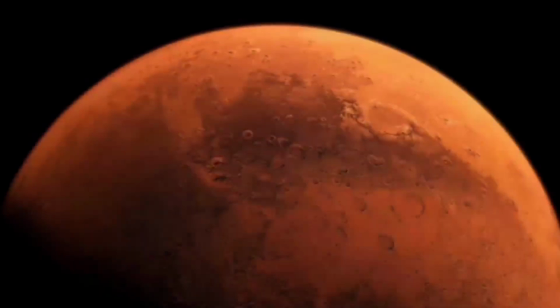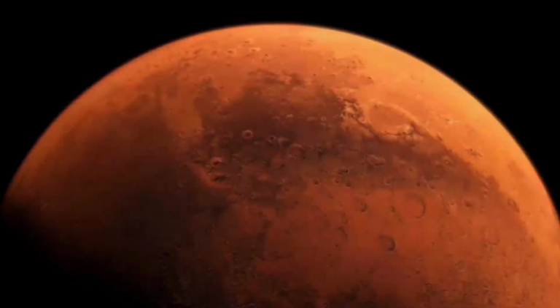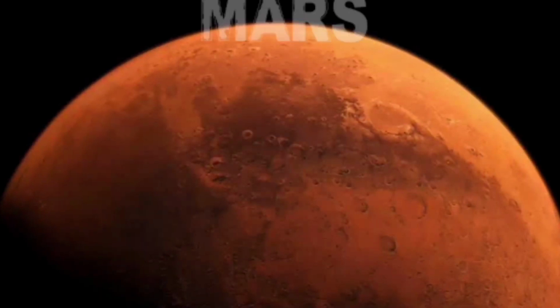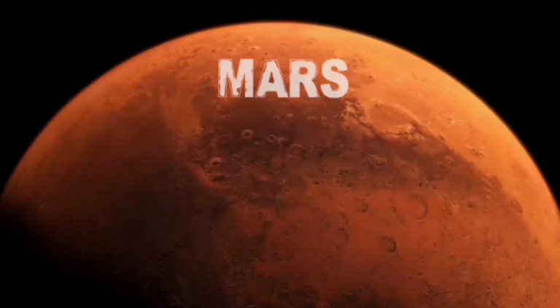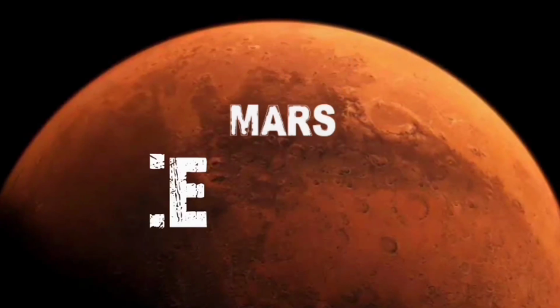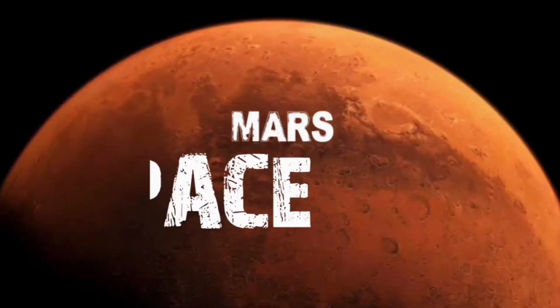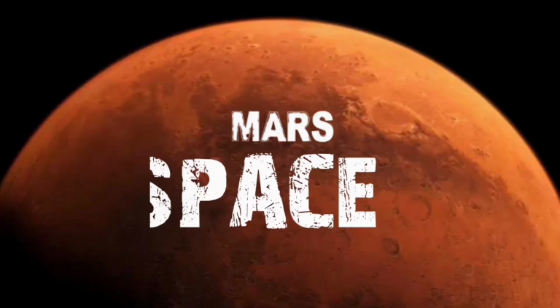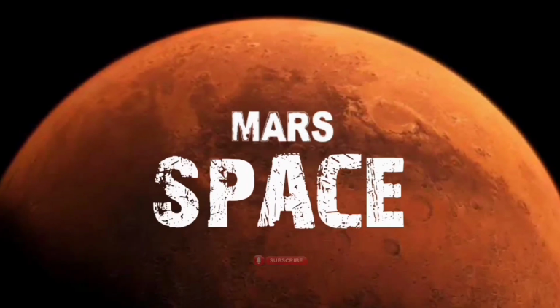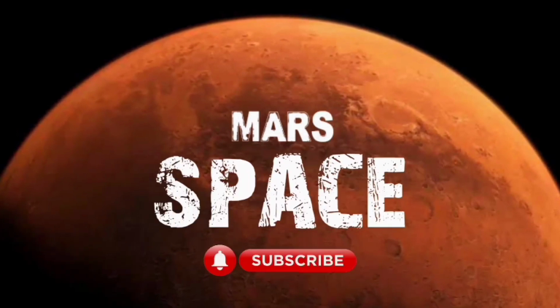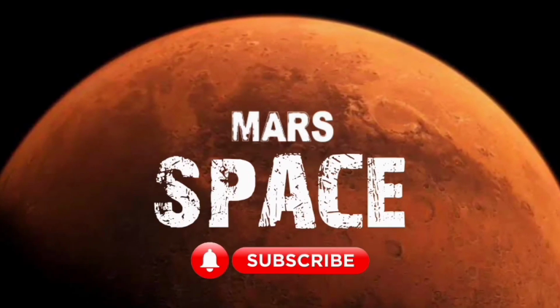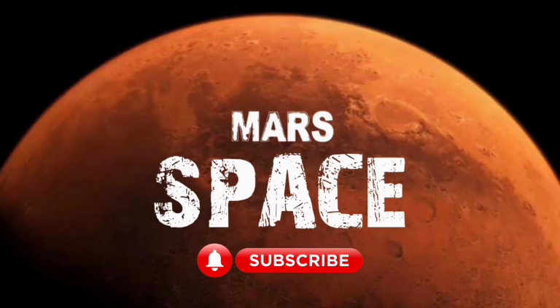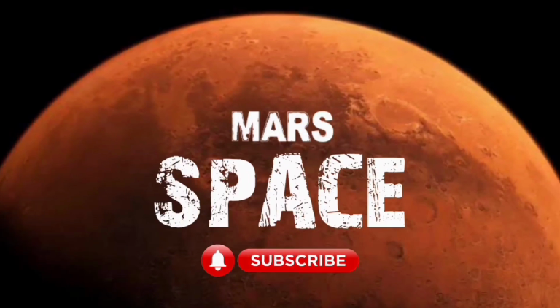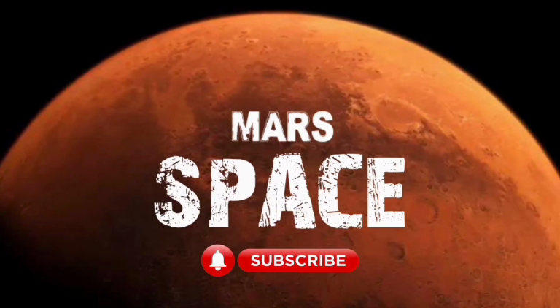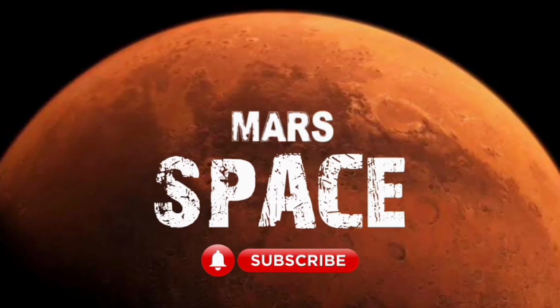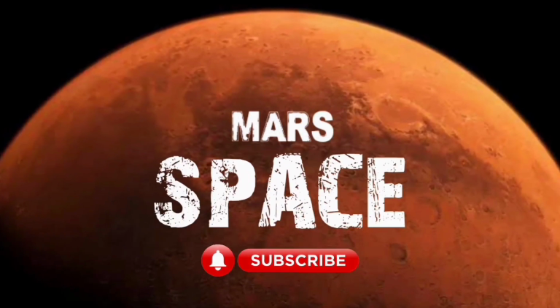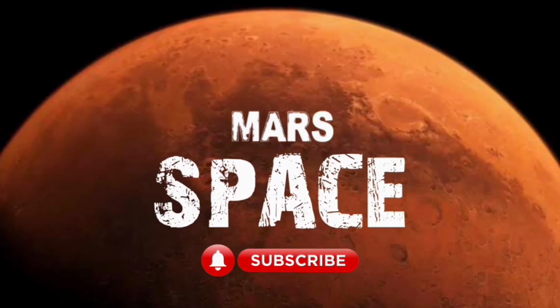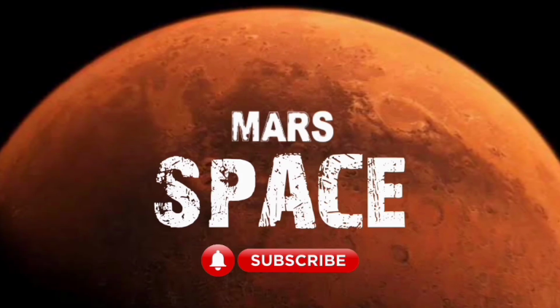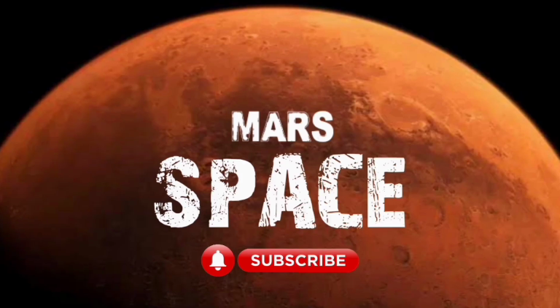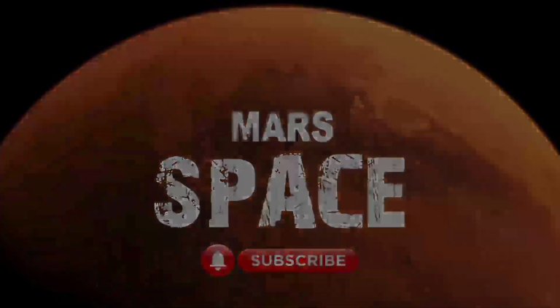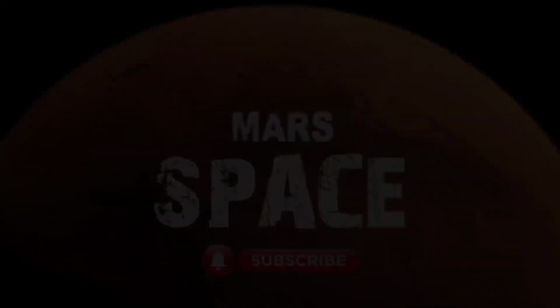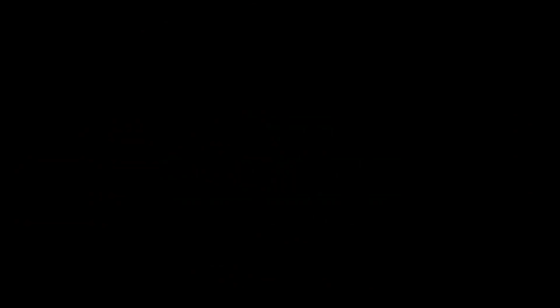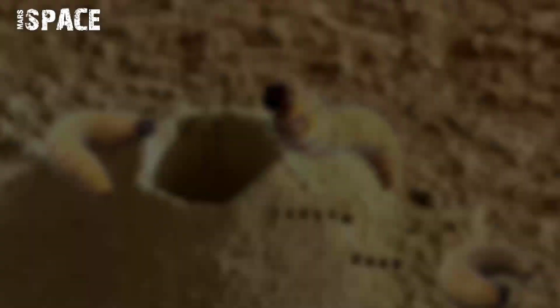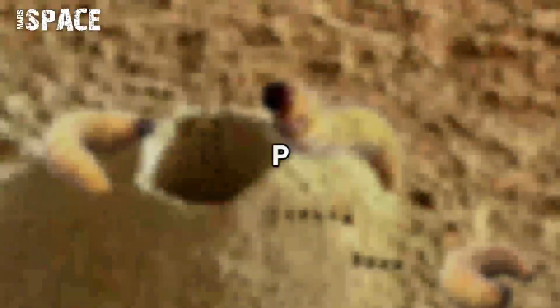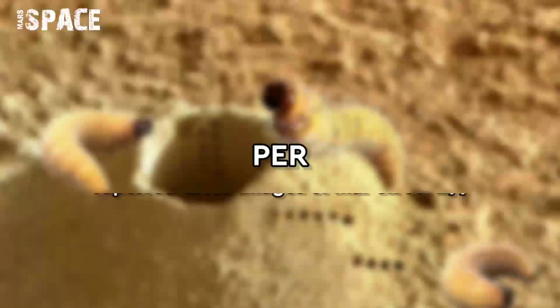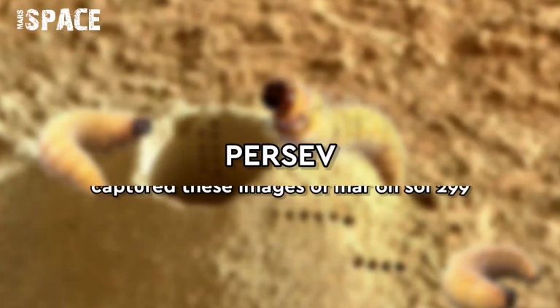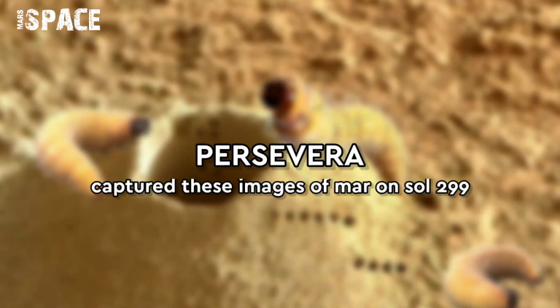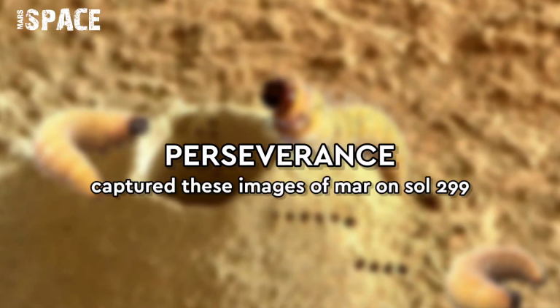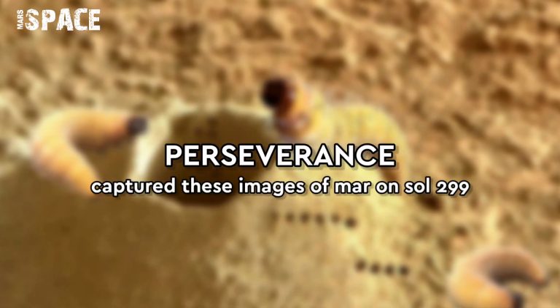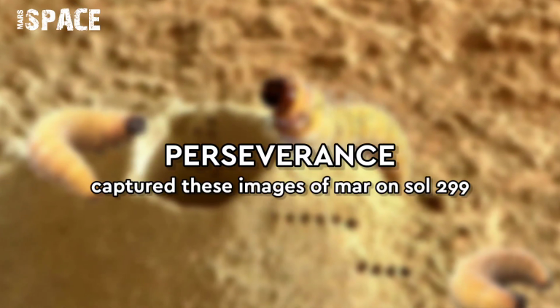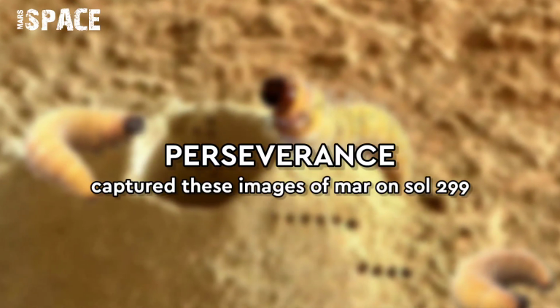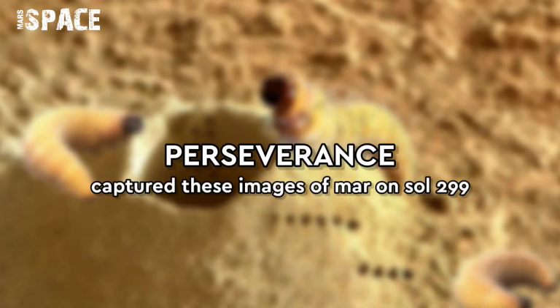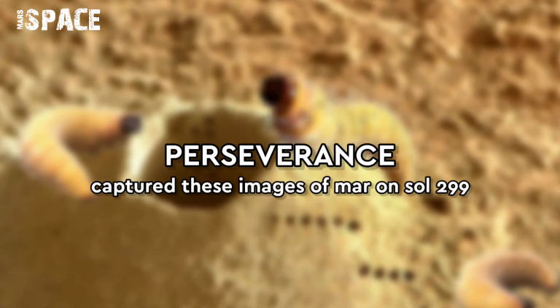Hi my dear friends, welcome back to our YouTube channel Marsu Space. For more updates, hit the bell icon with thumbs up, and please watch till the end.